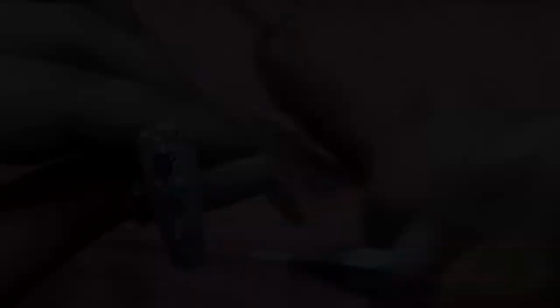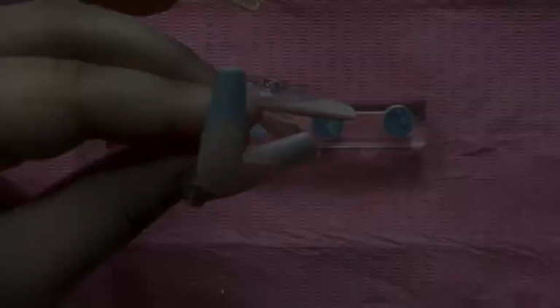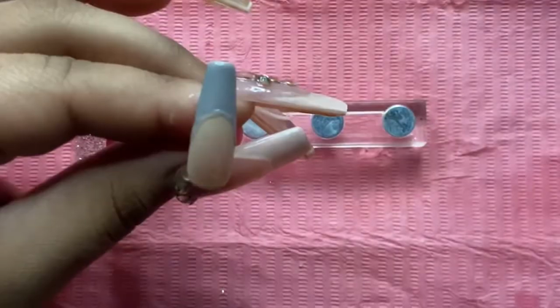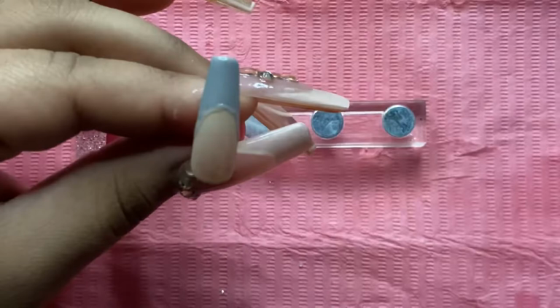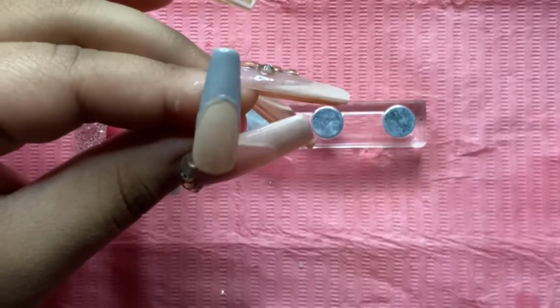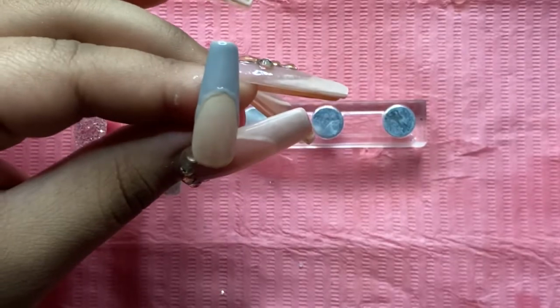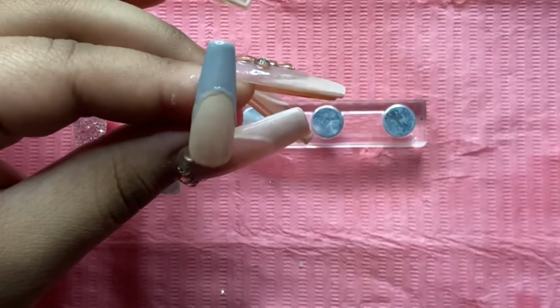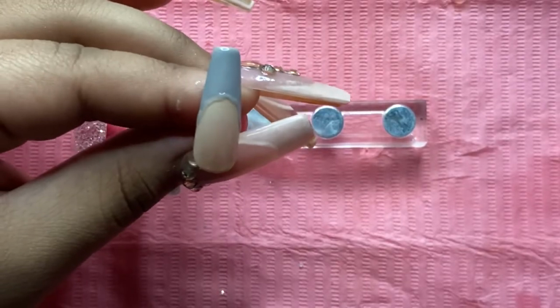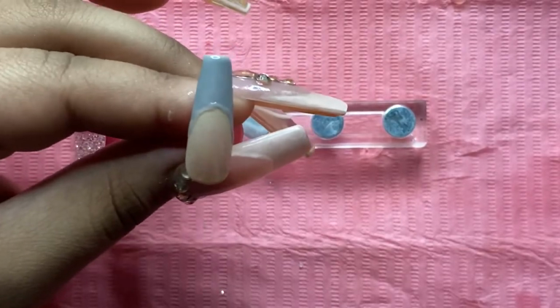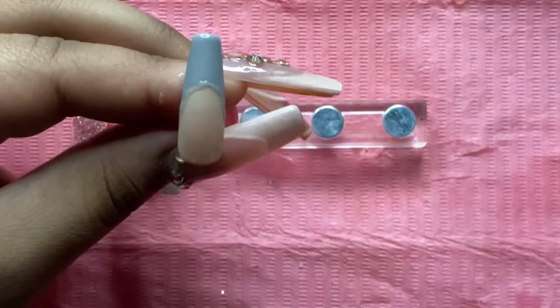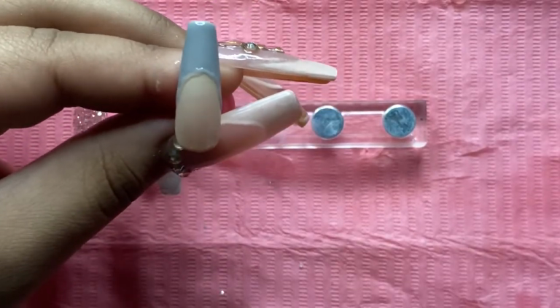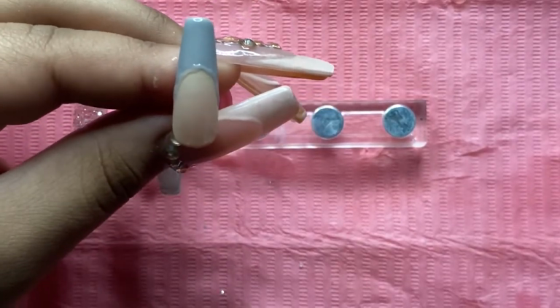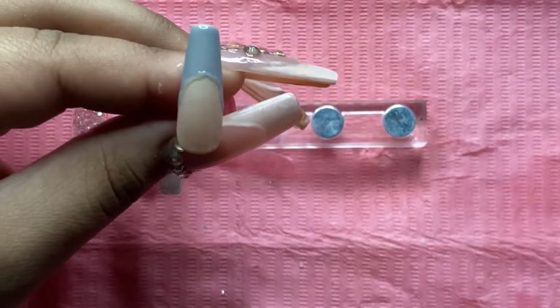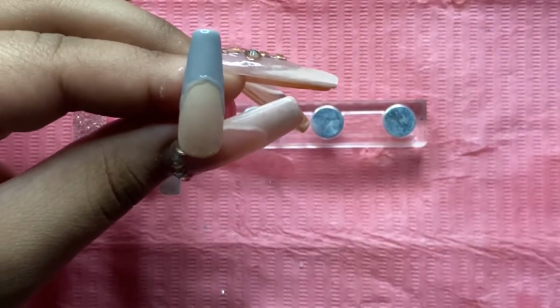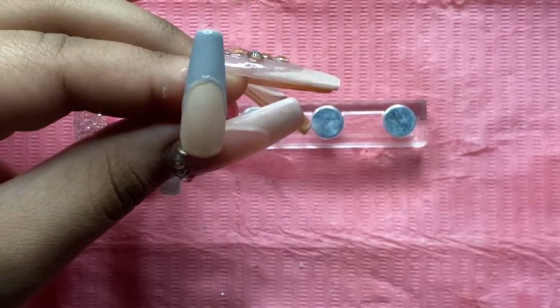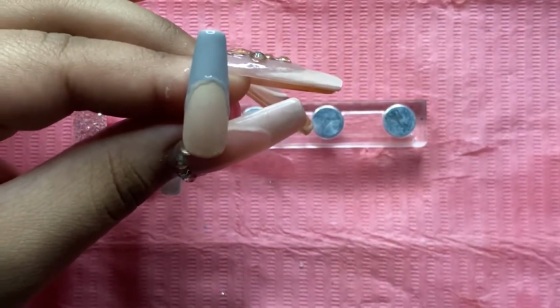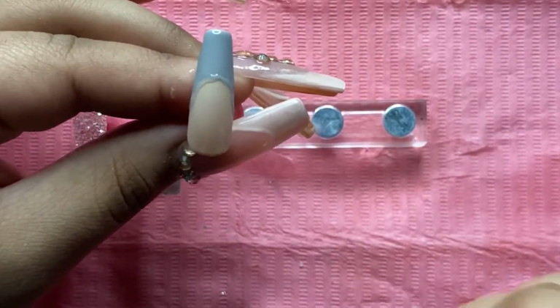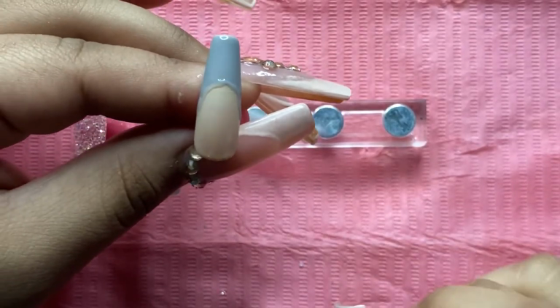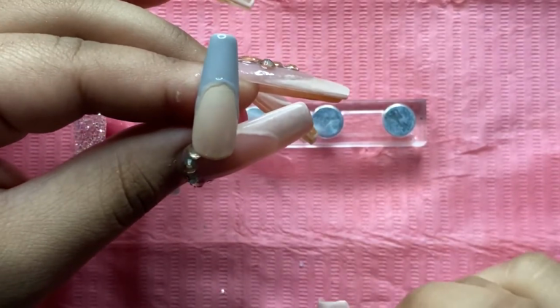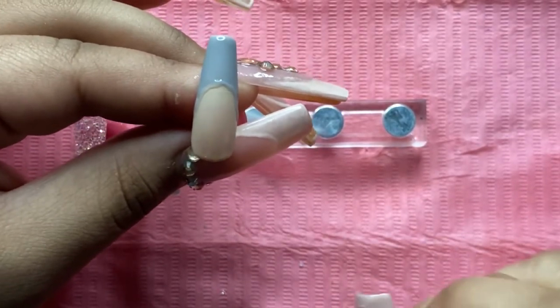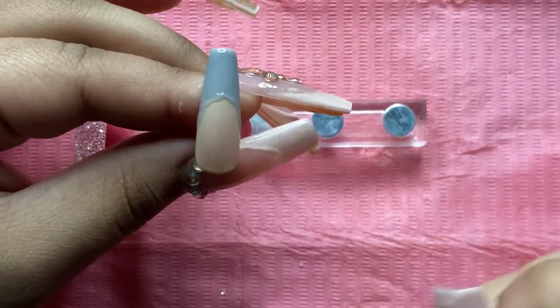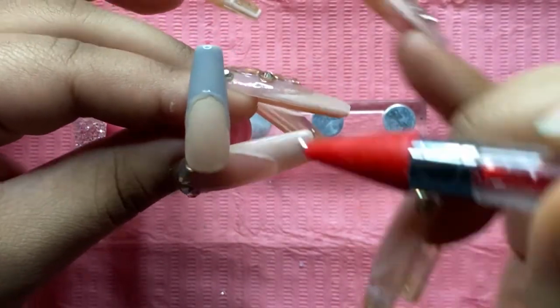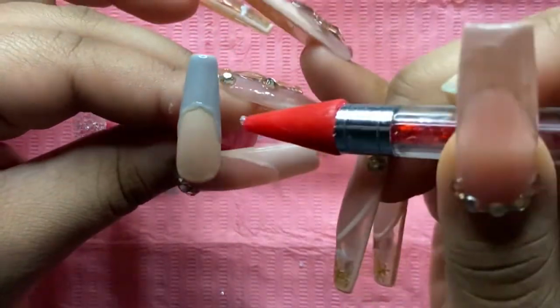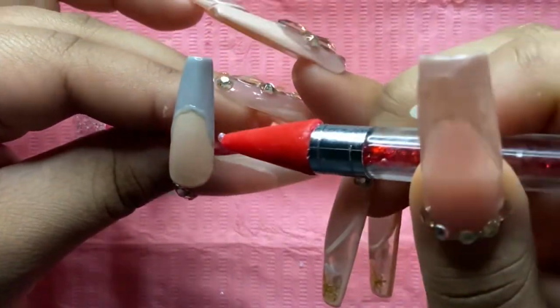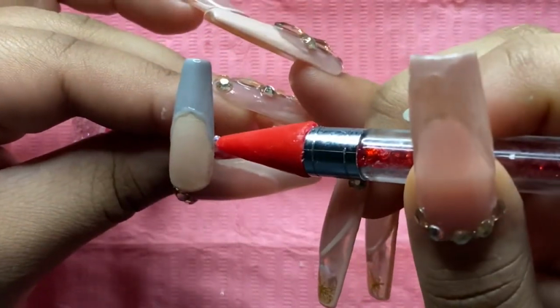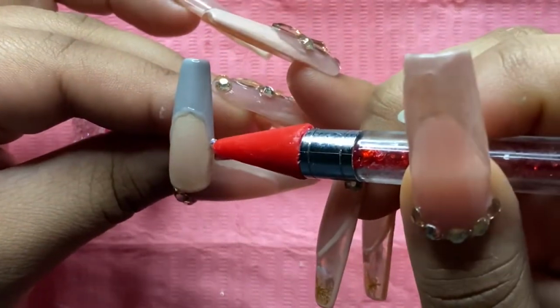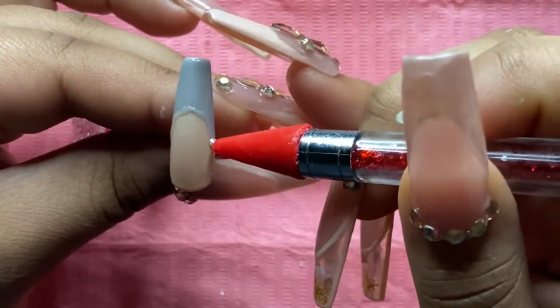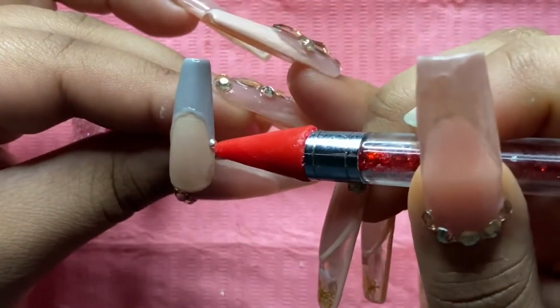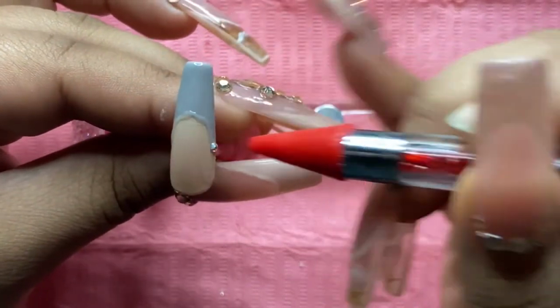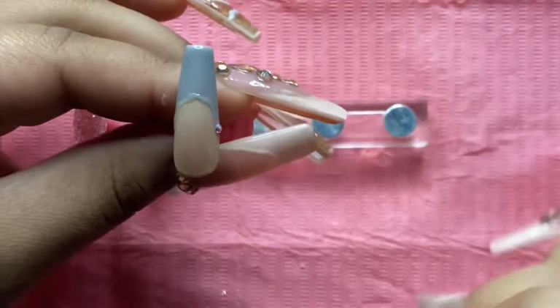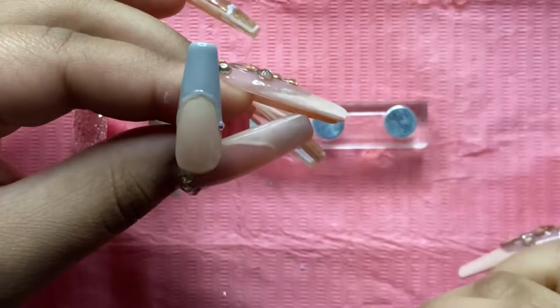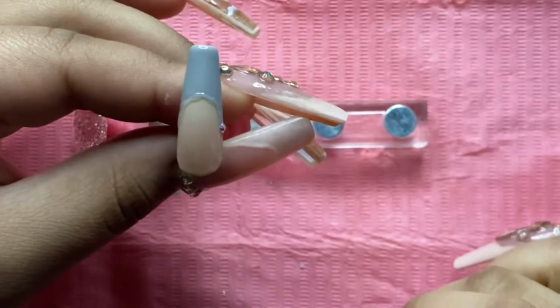Going back to my index finger, I'm also going to be glamming it up with some rhinestones.